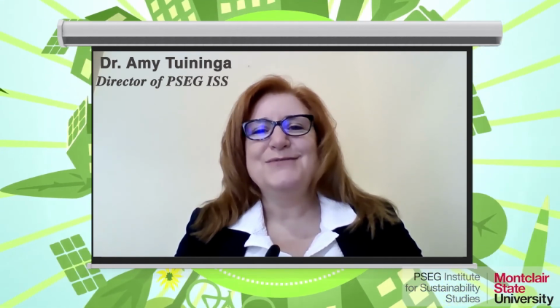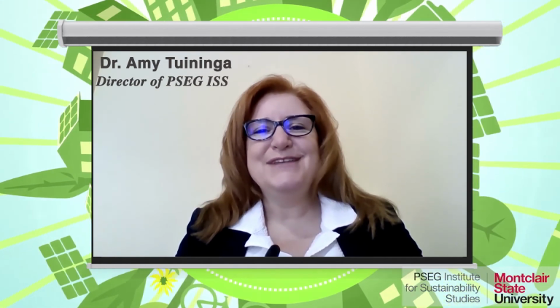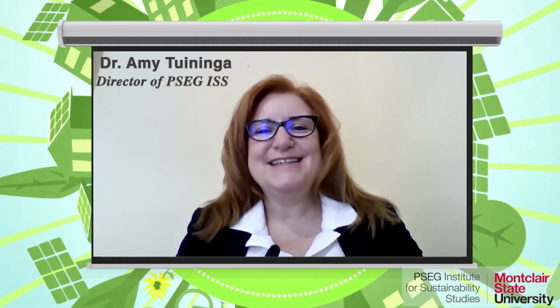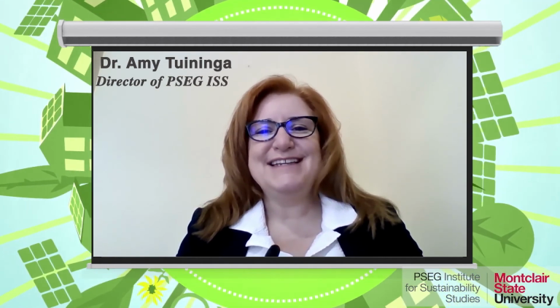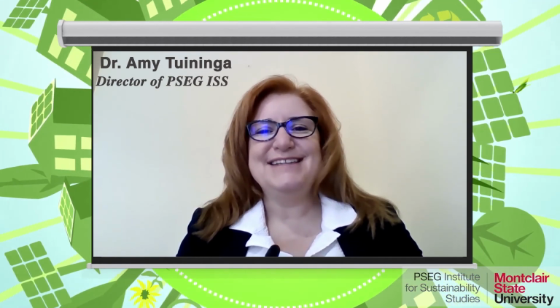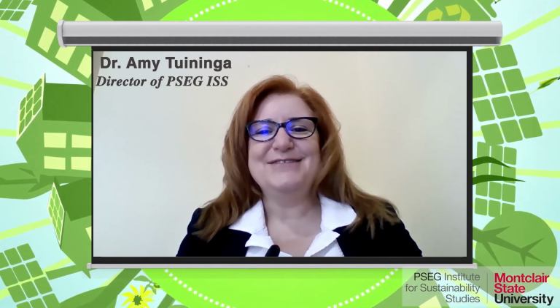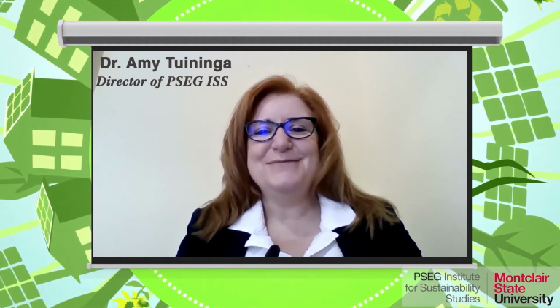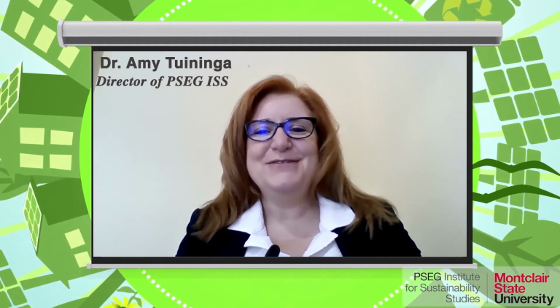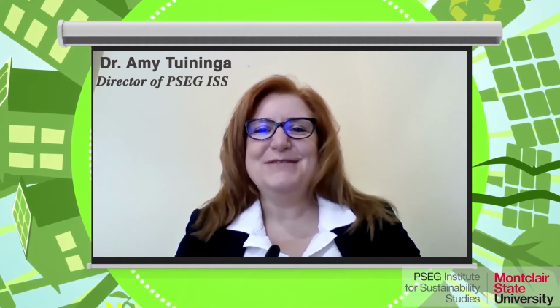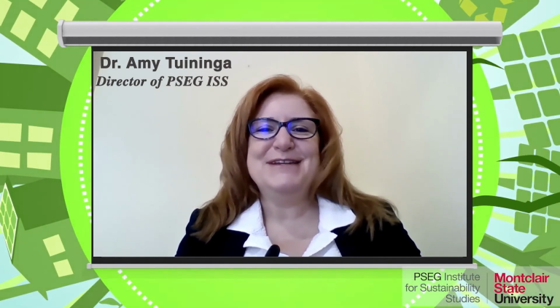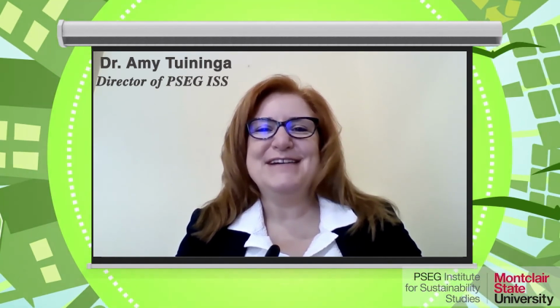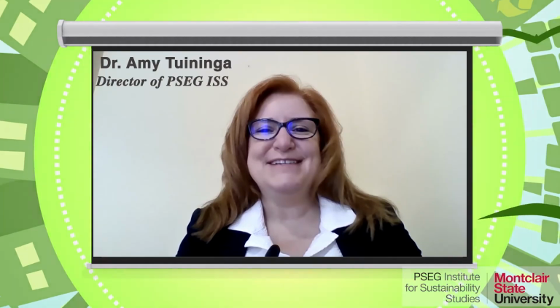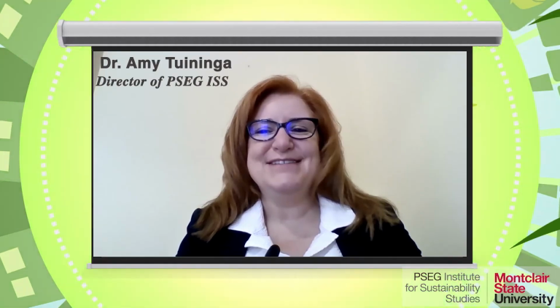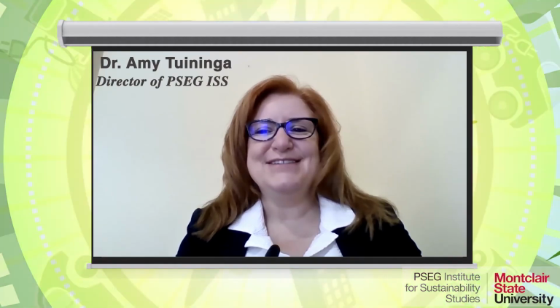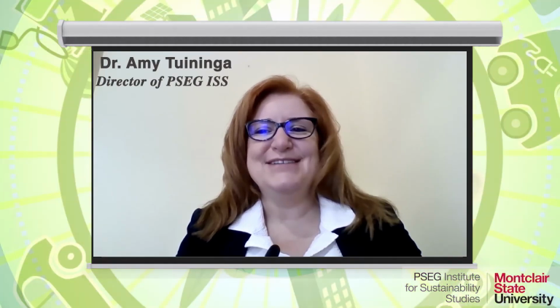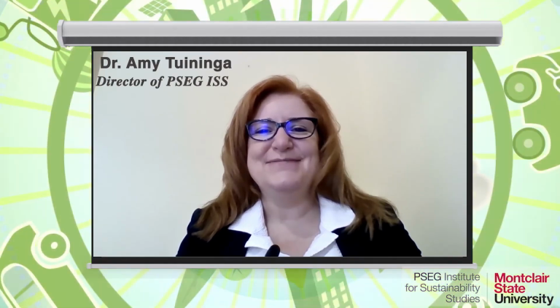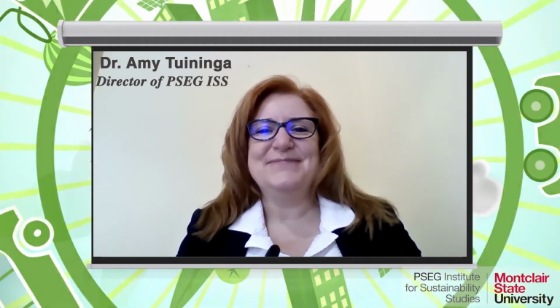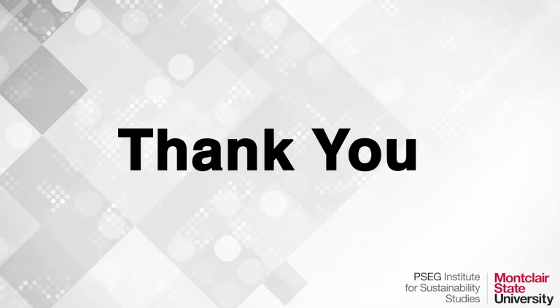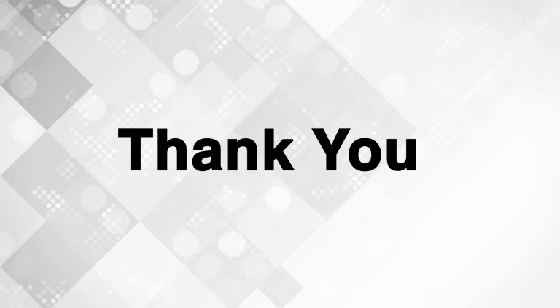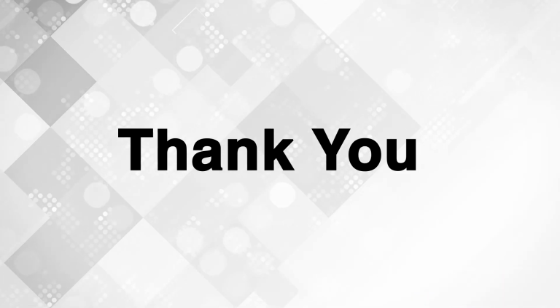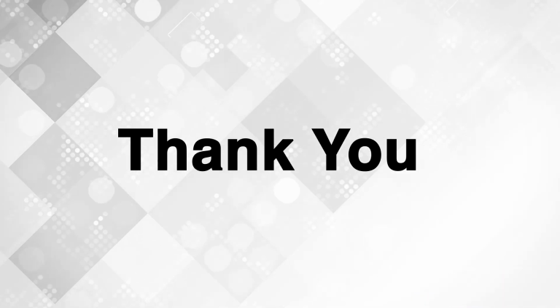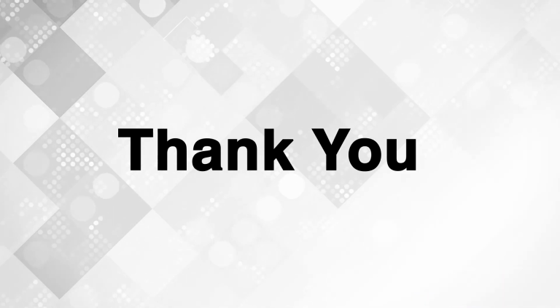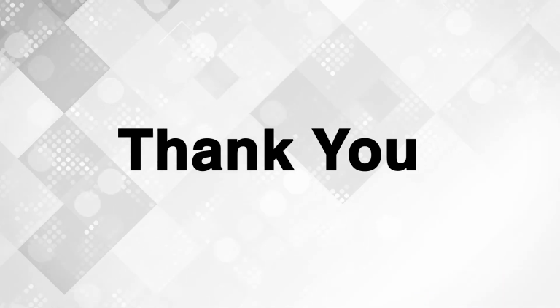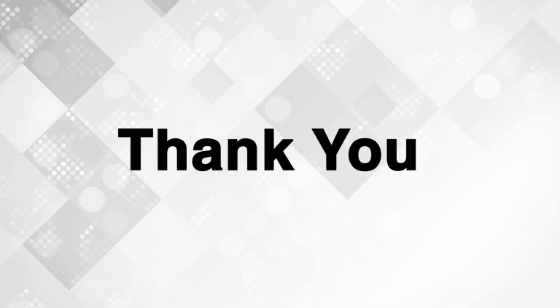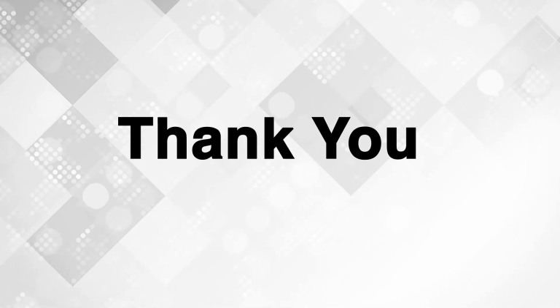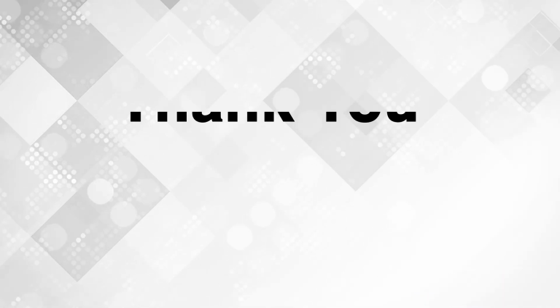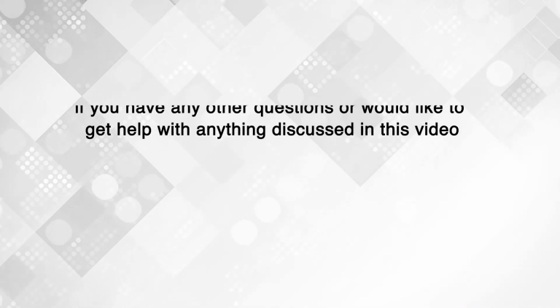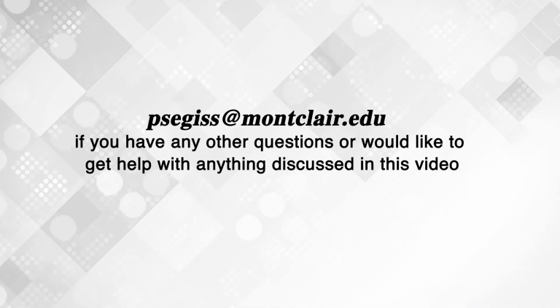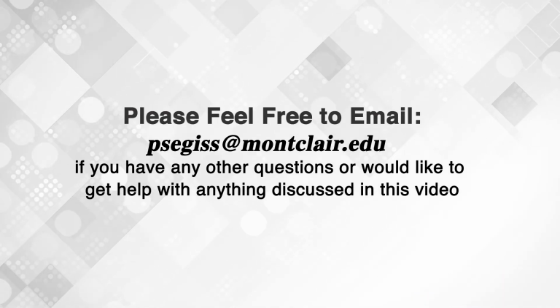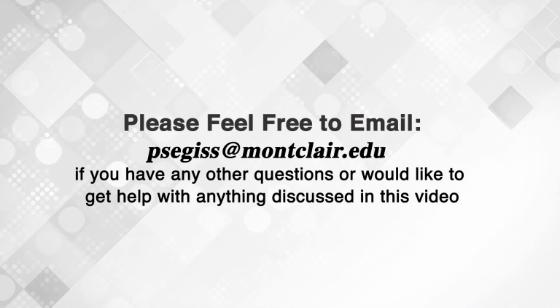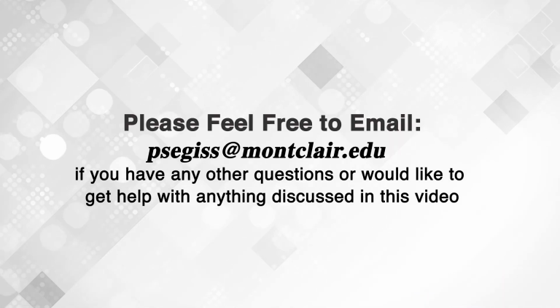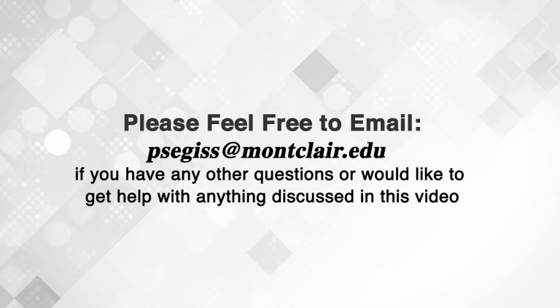We're really excited to learn from you, and we know our interns are too. Thank you.